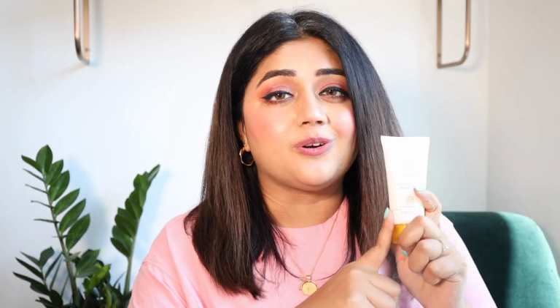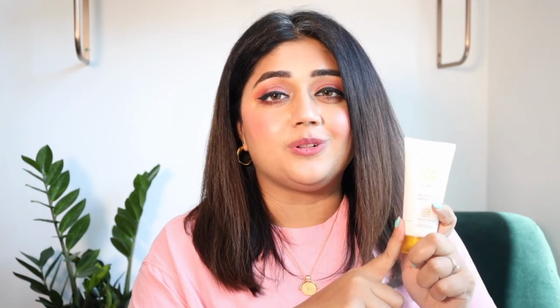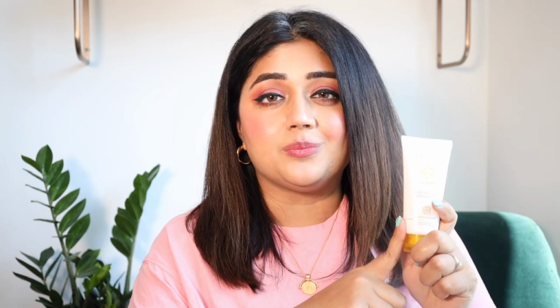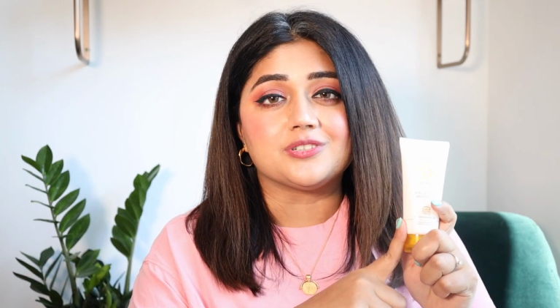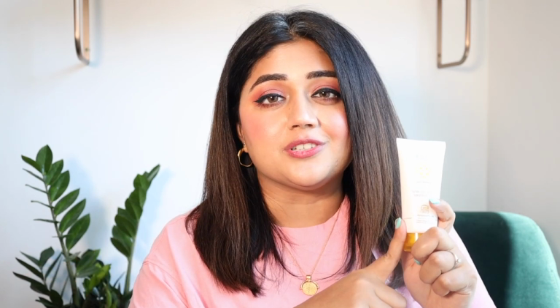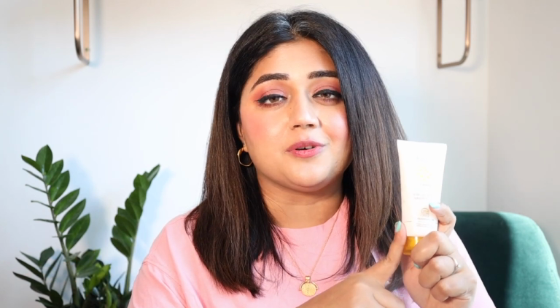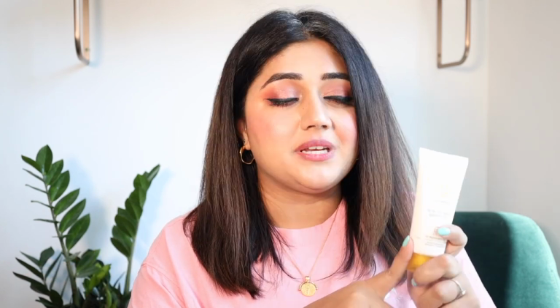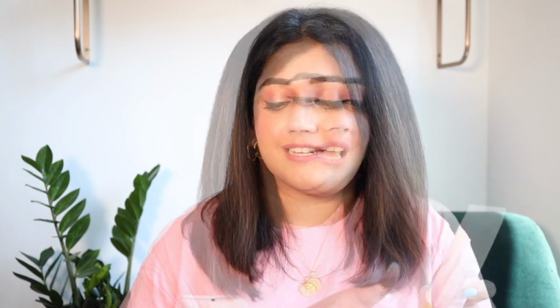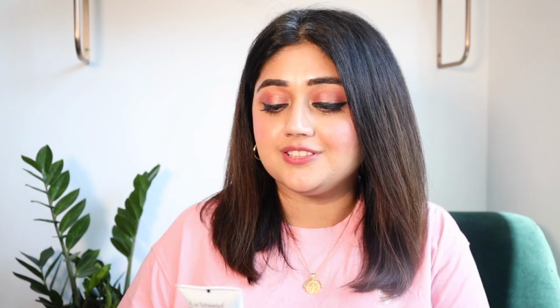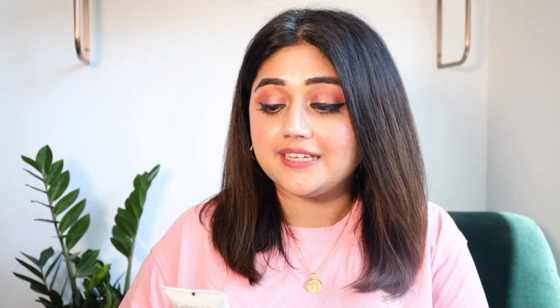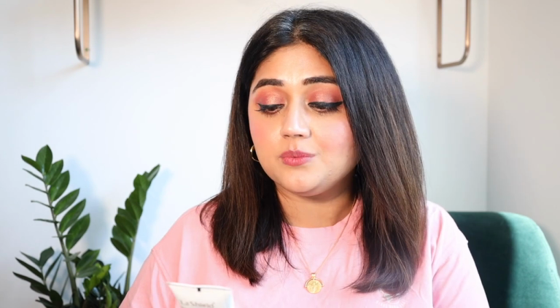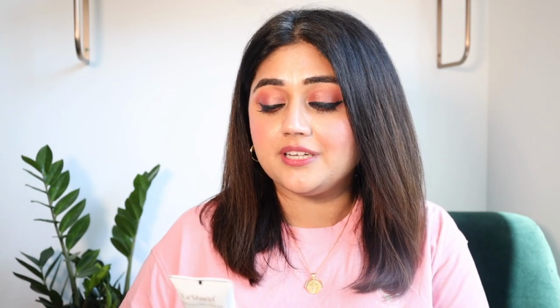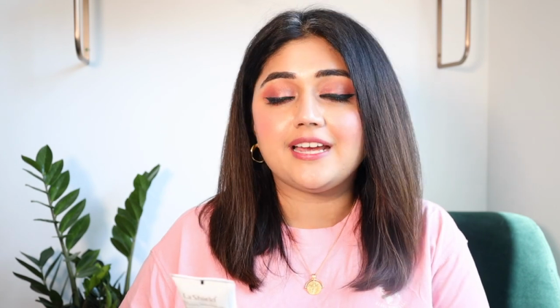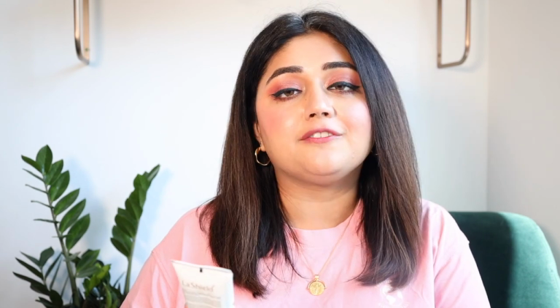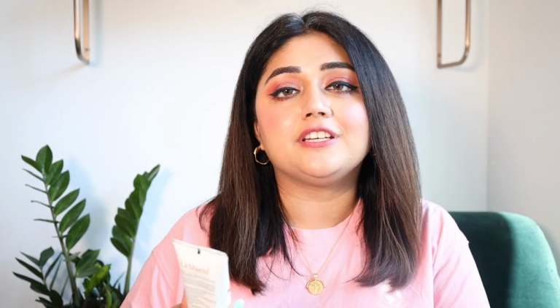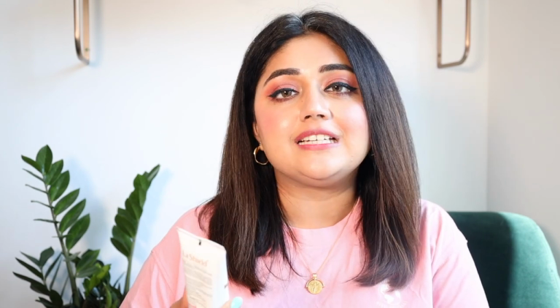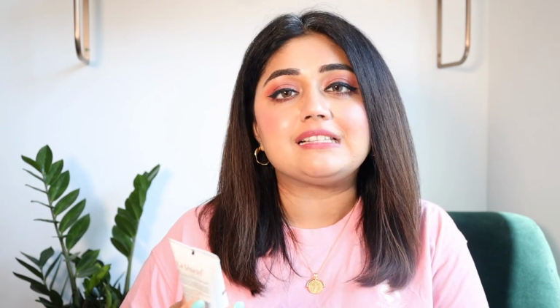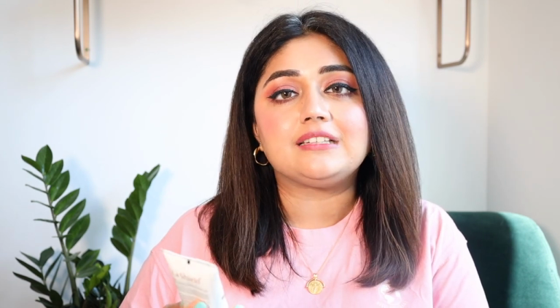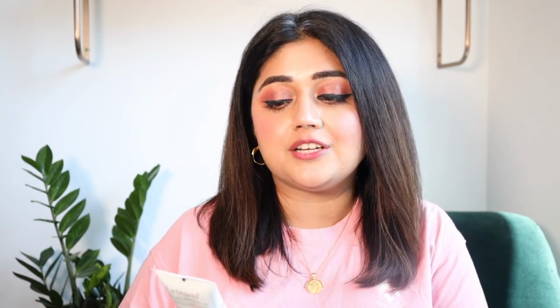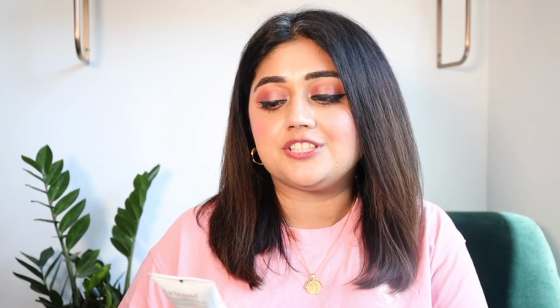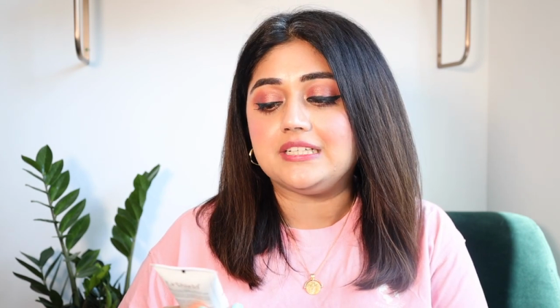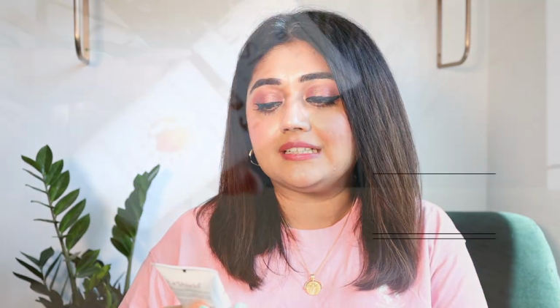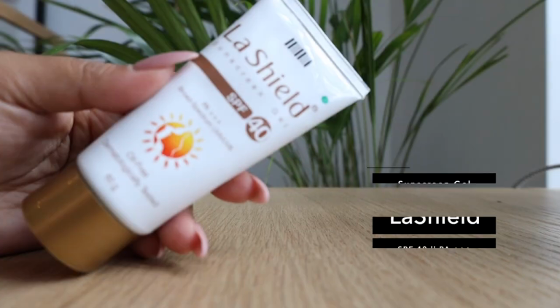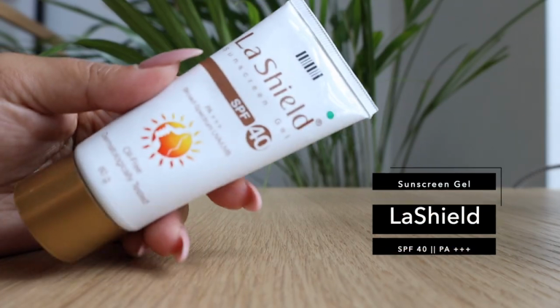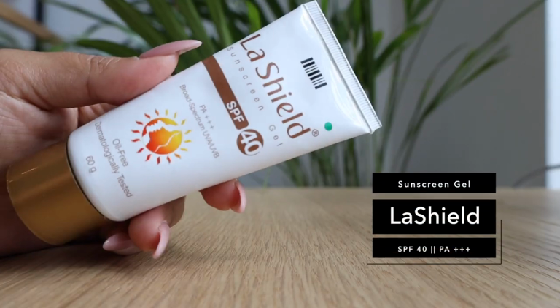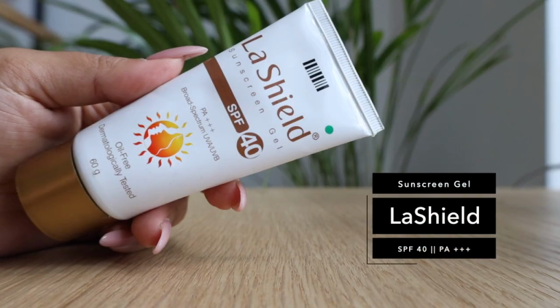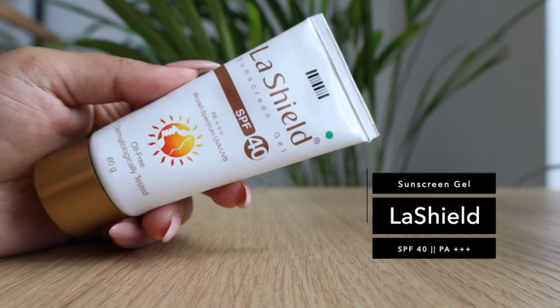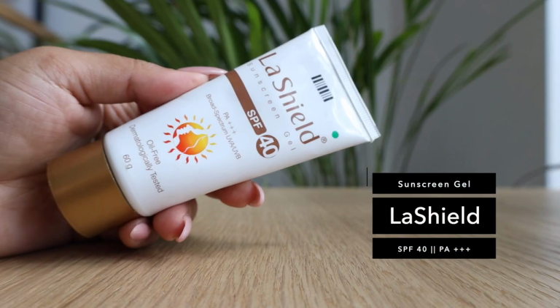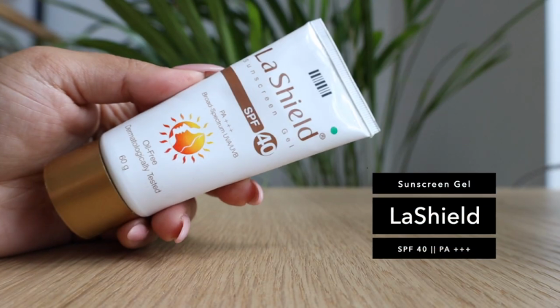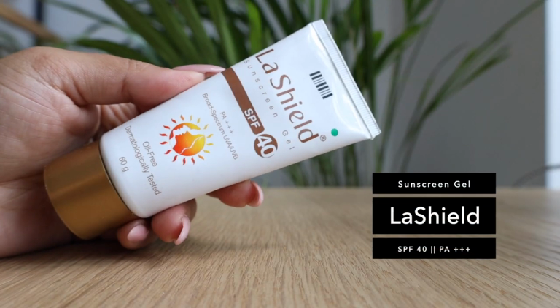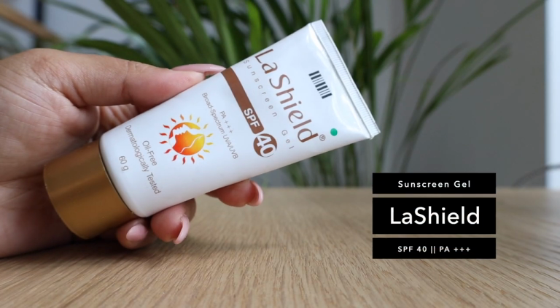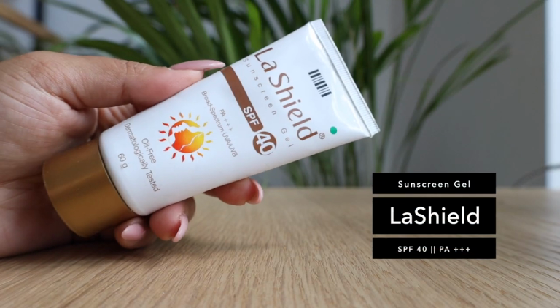It doesn't have any fragrance, which is important because fragrance is the most common irritant. So fragrance-free, lightweight, broad spectrum — this ticks all the boxes for me.